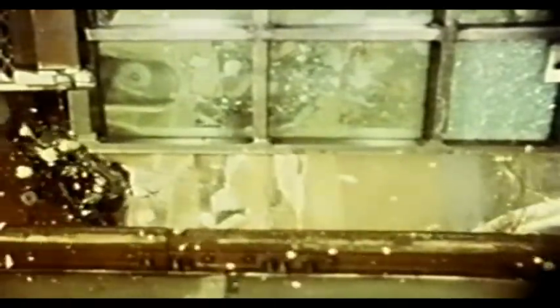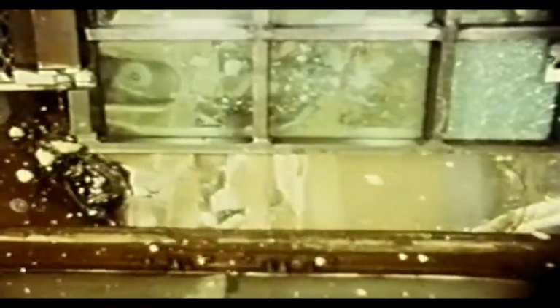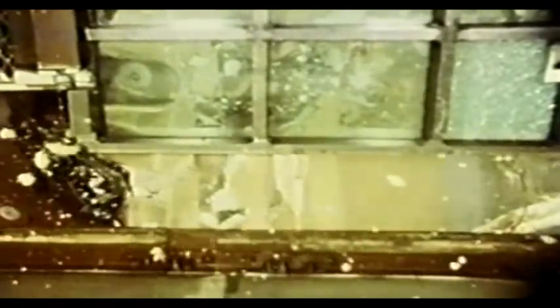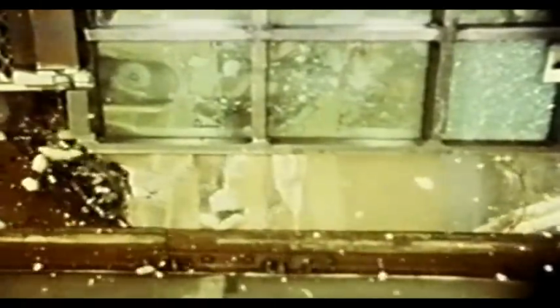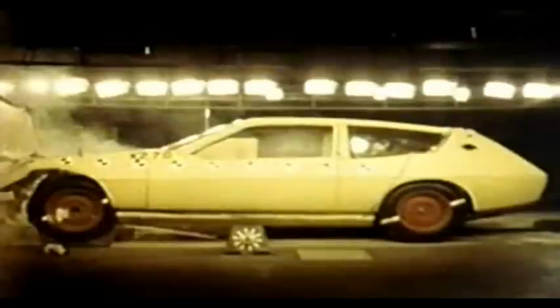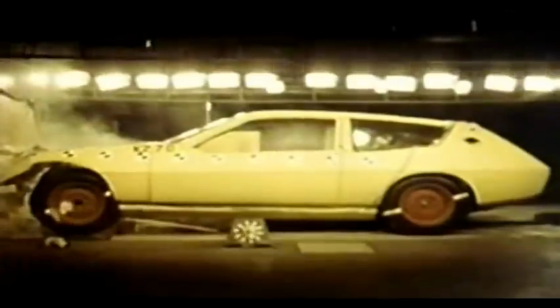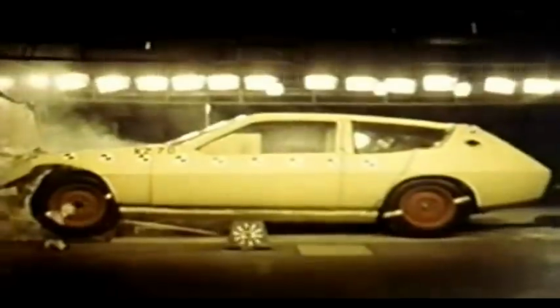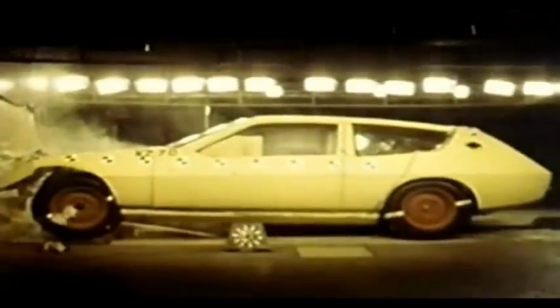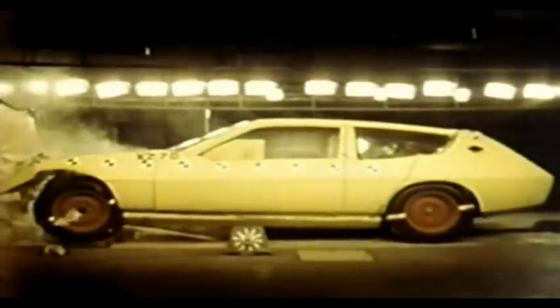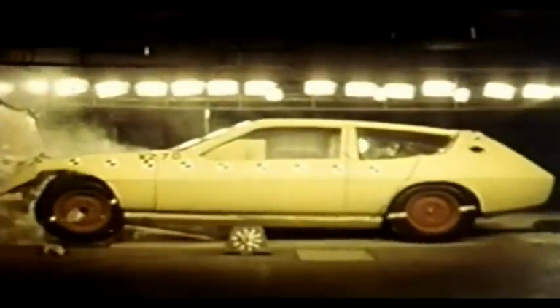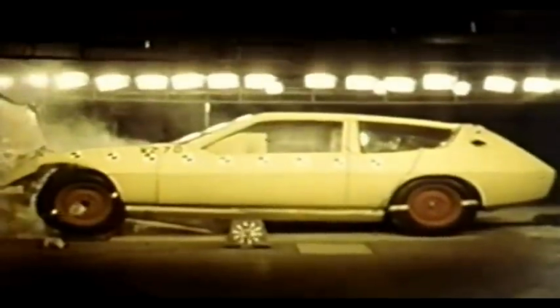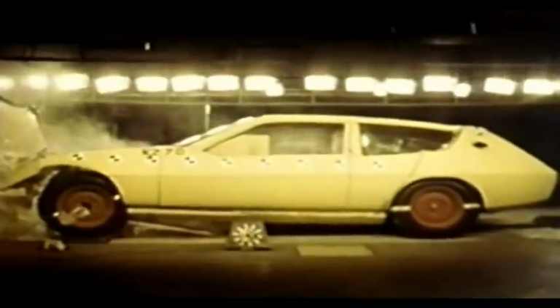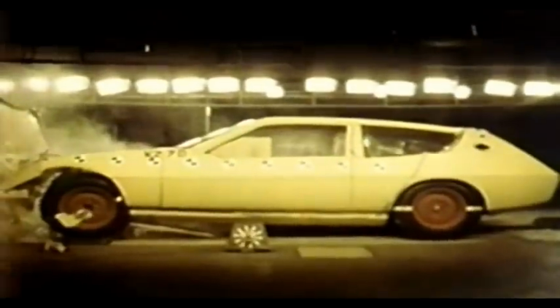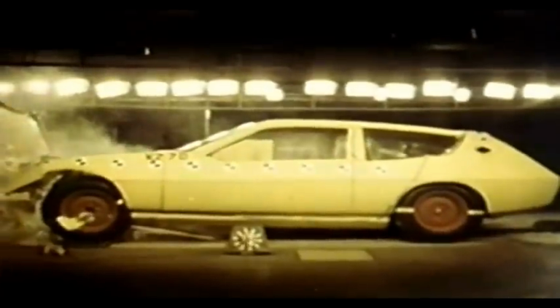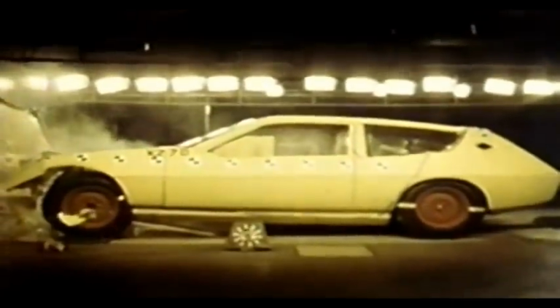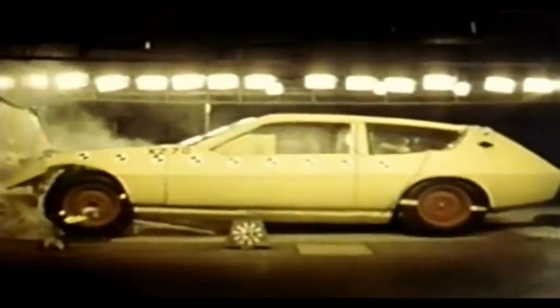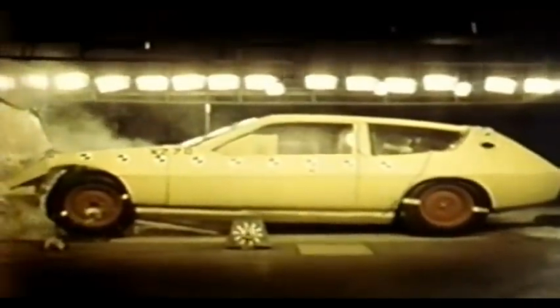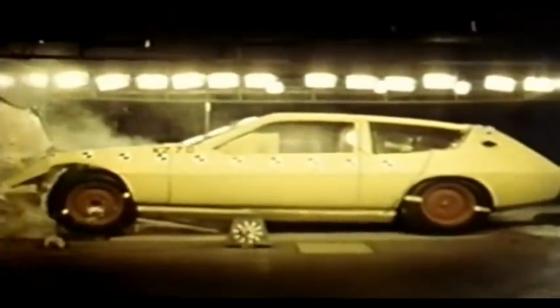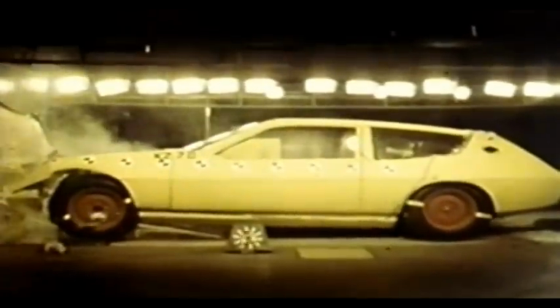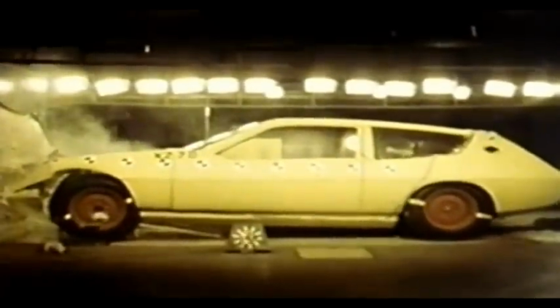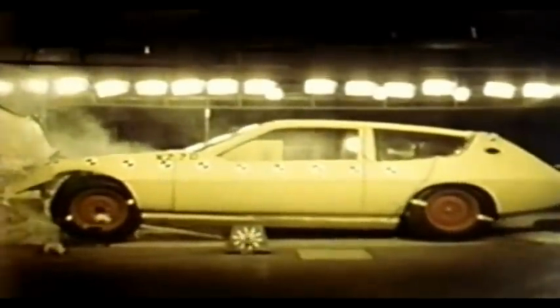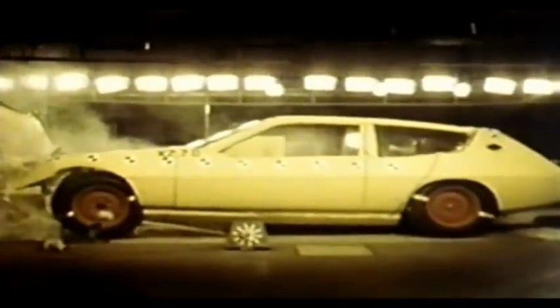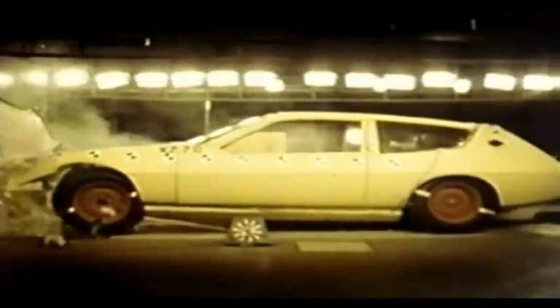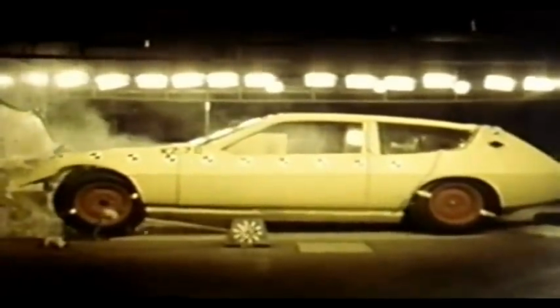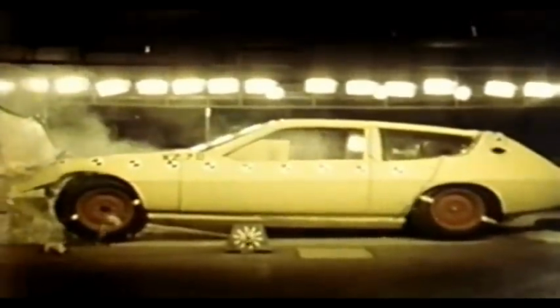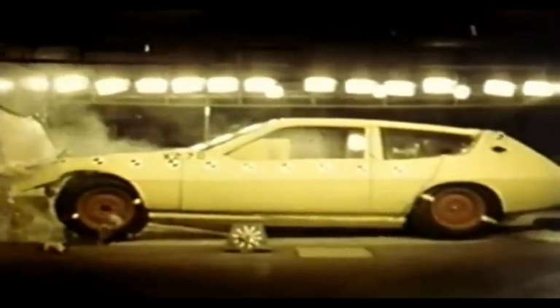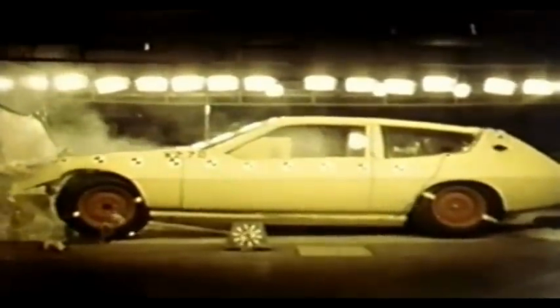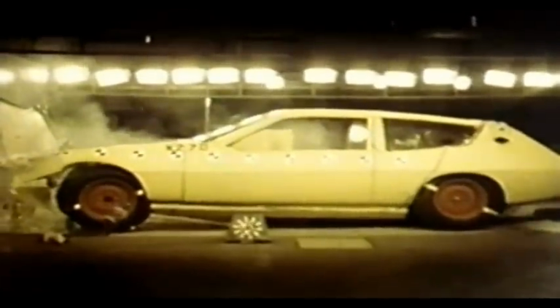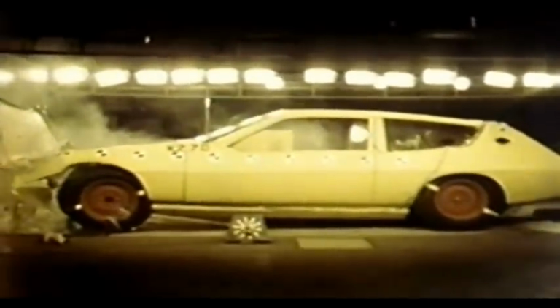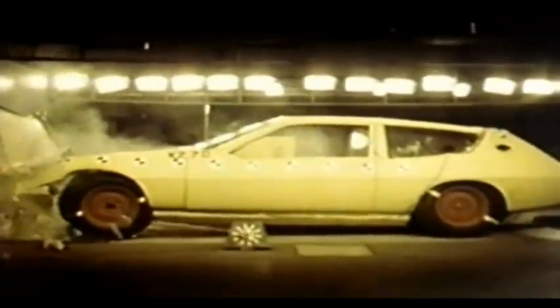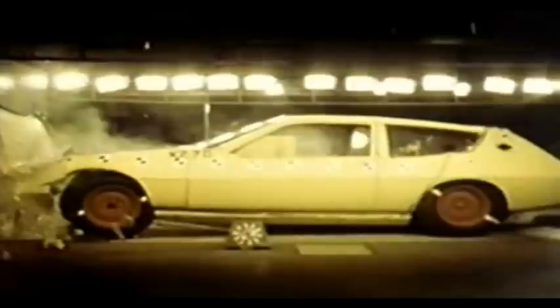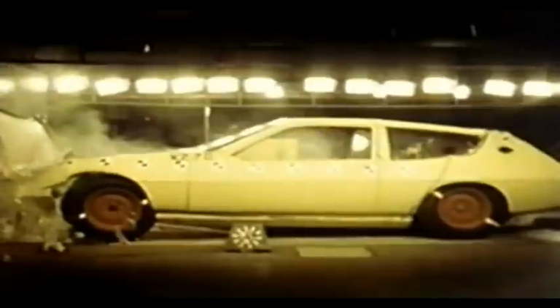For one Elite, the first journey was a one-way trip — it was tested to destruction at the Motor Industry Research Centre.